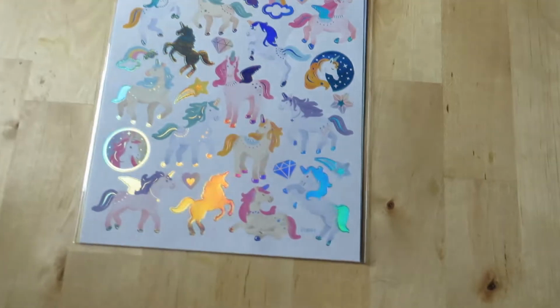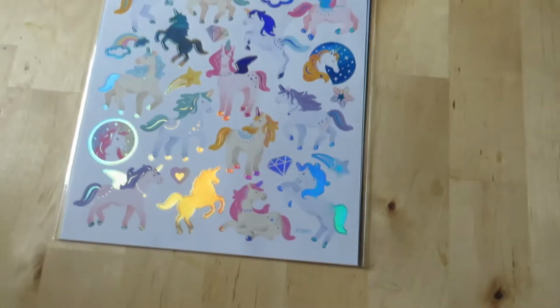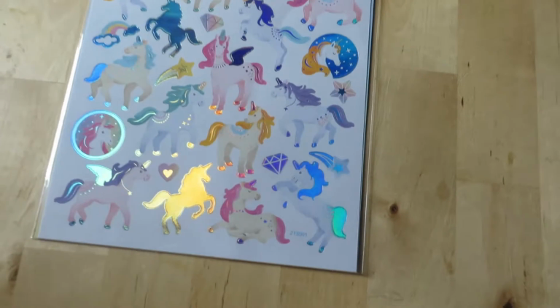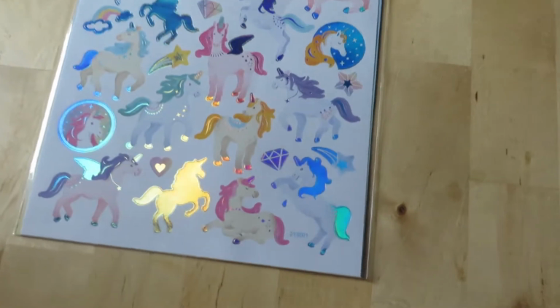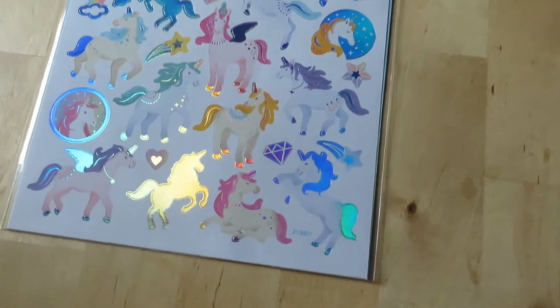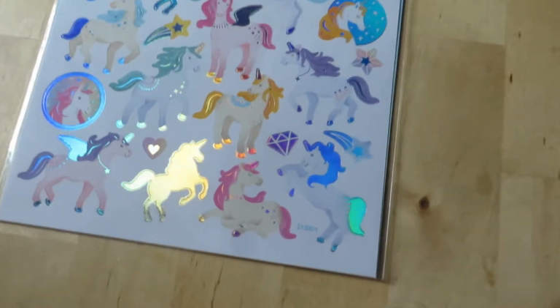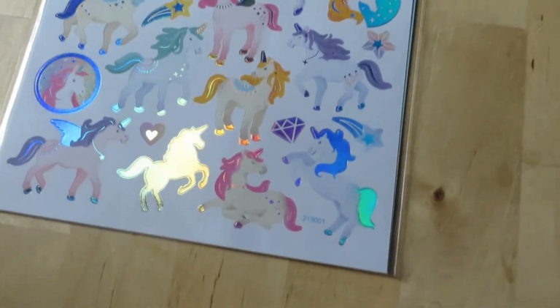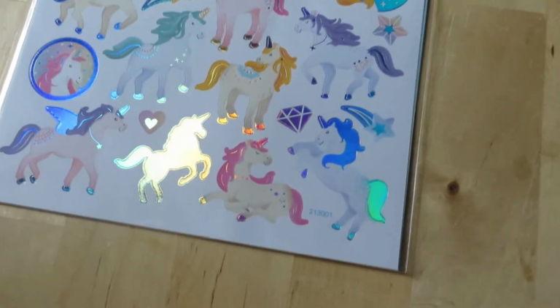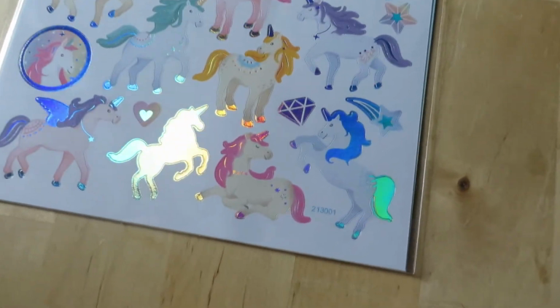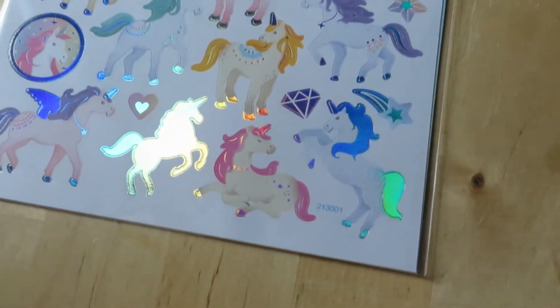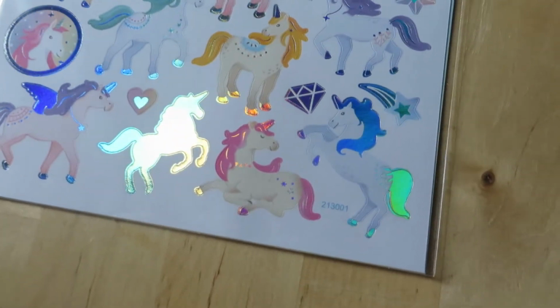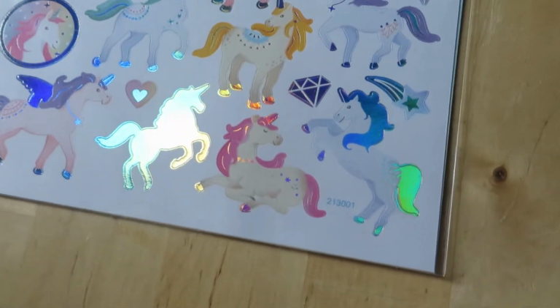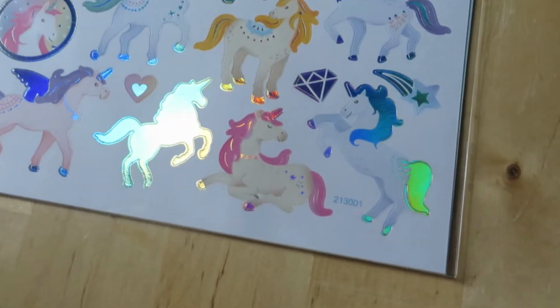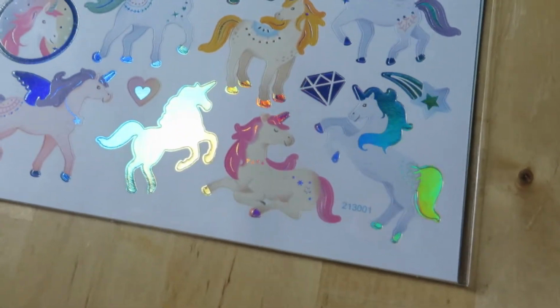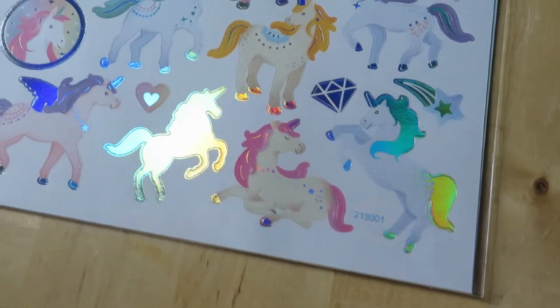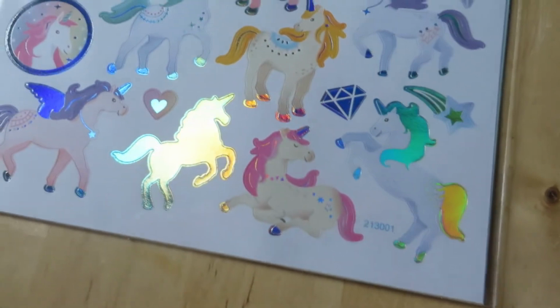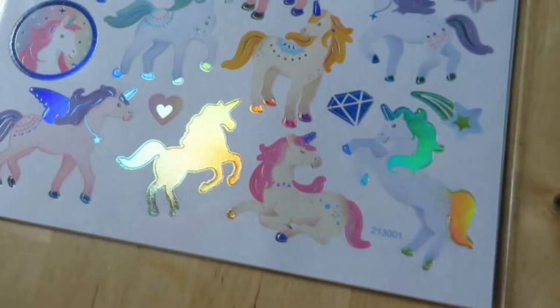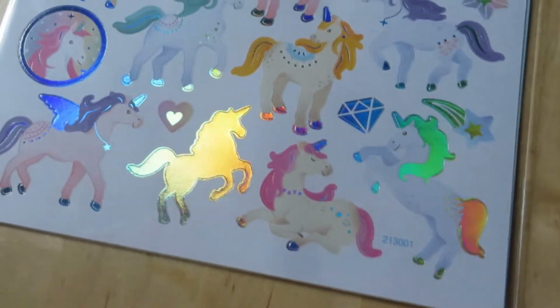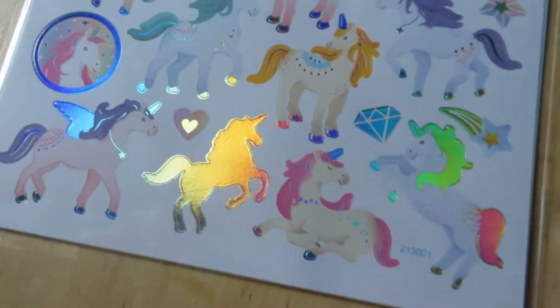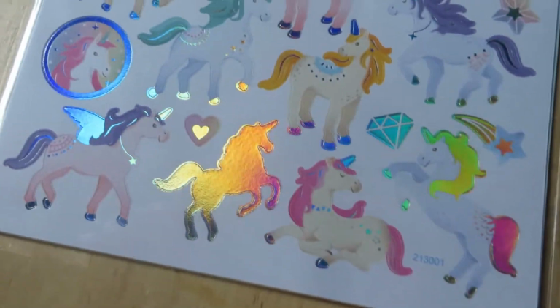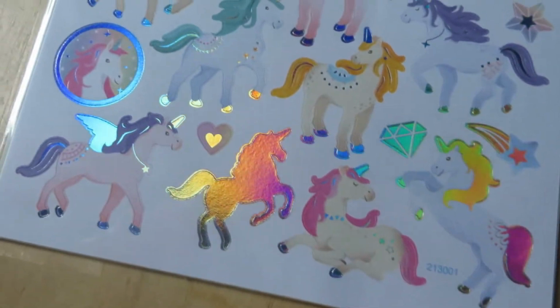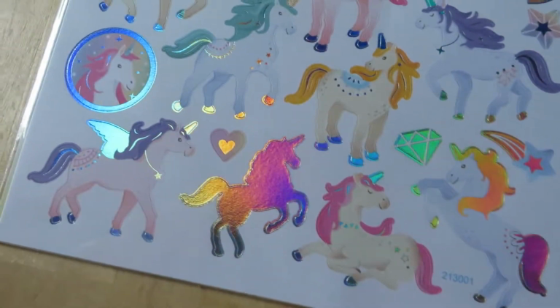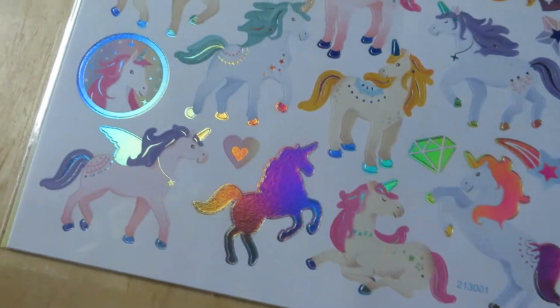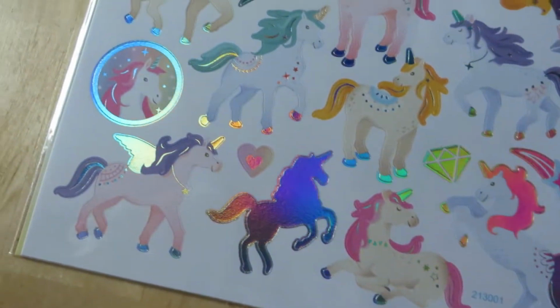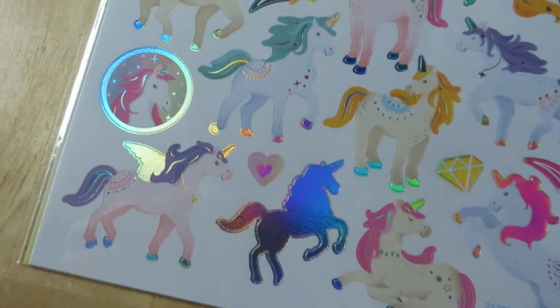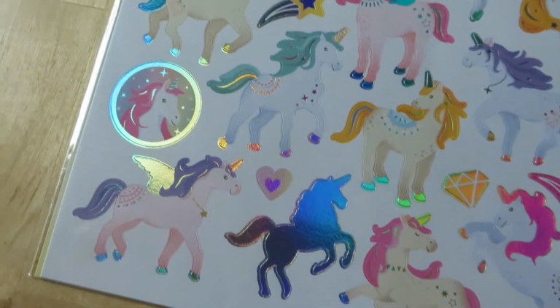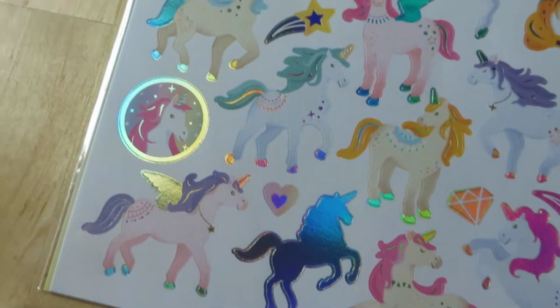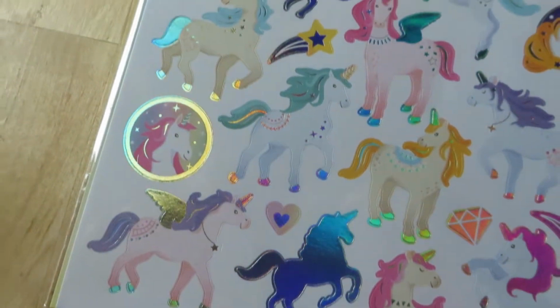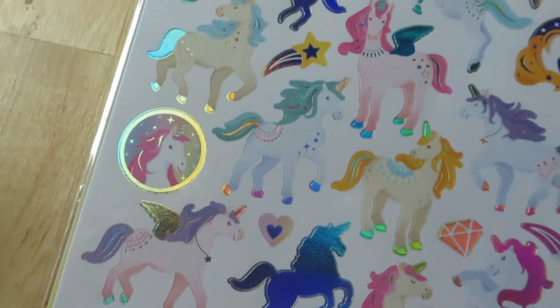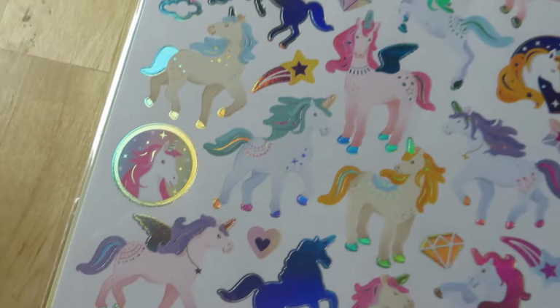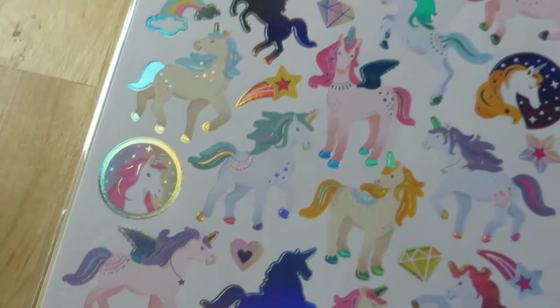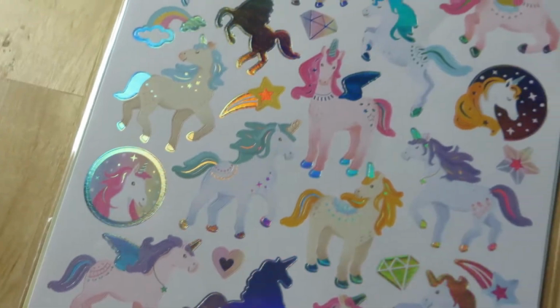I have so many stickers already, but I couldn't pass these unicorn ones.